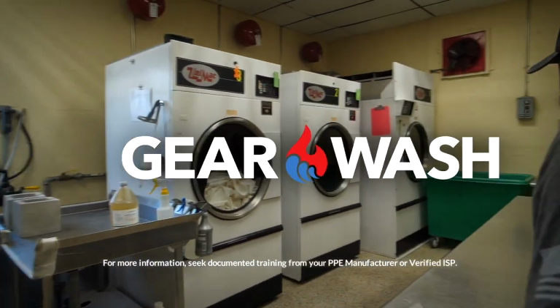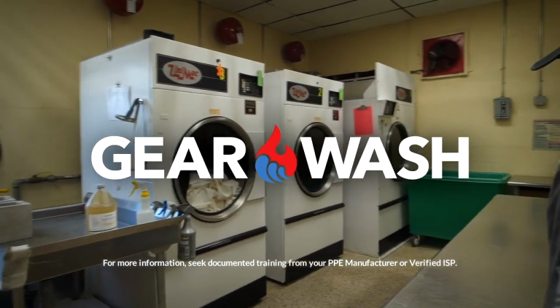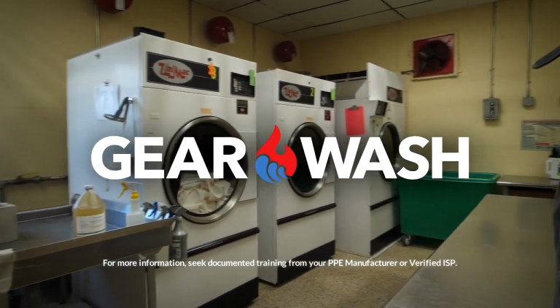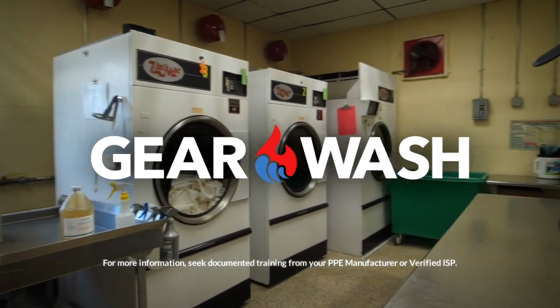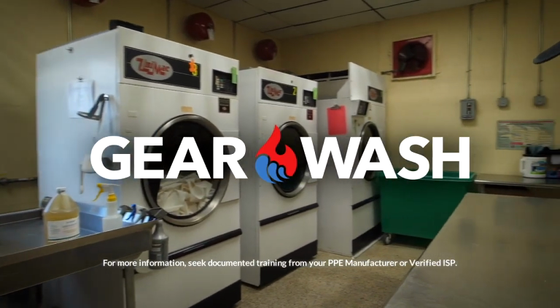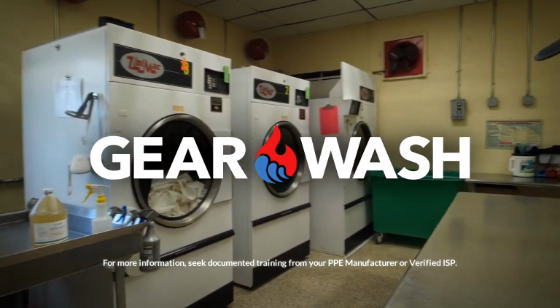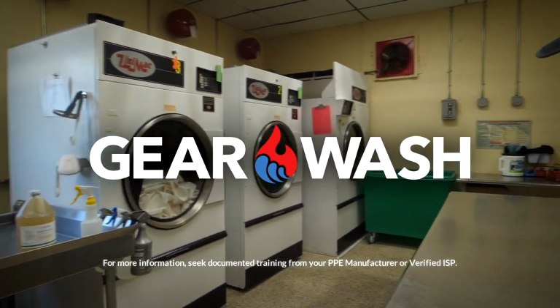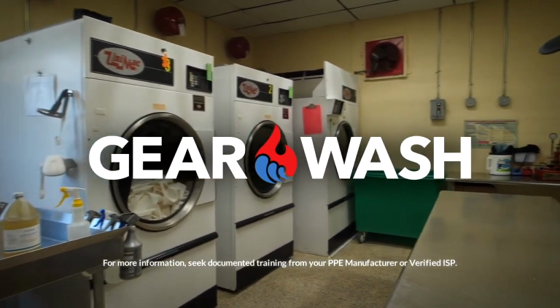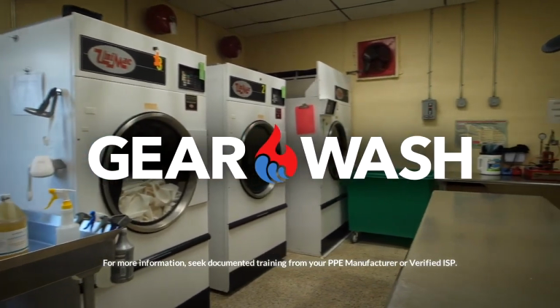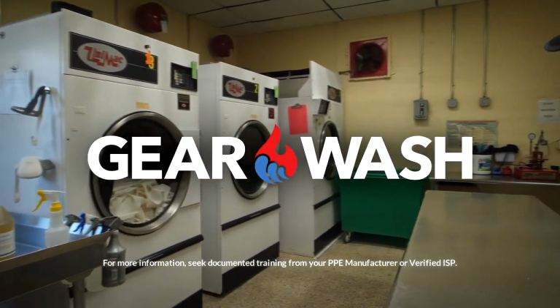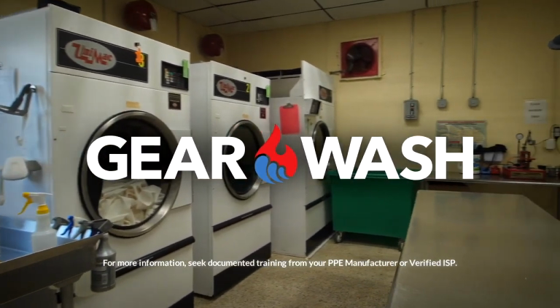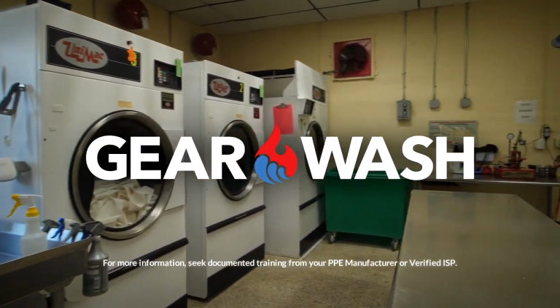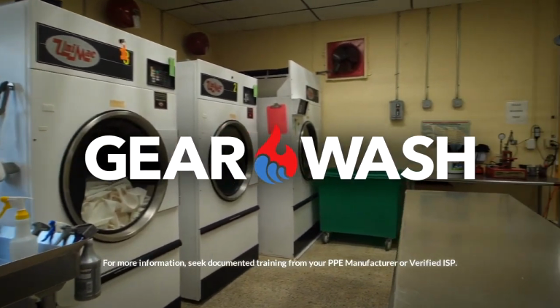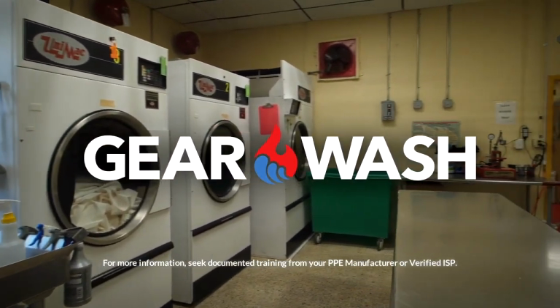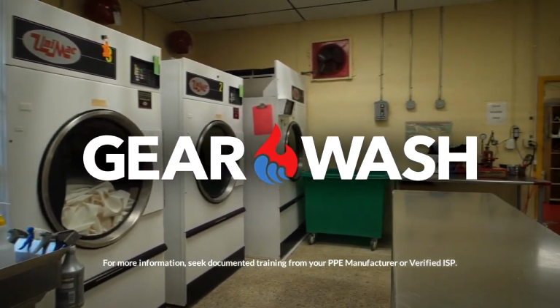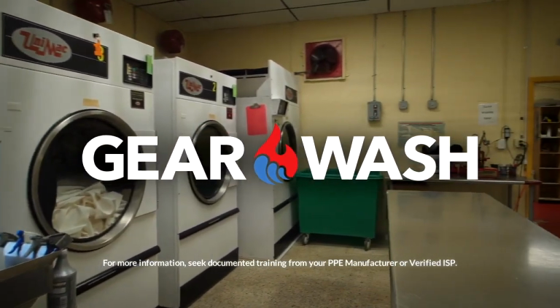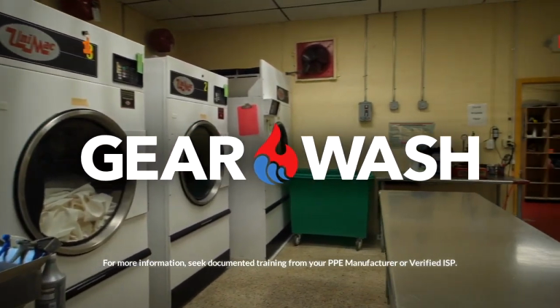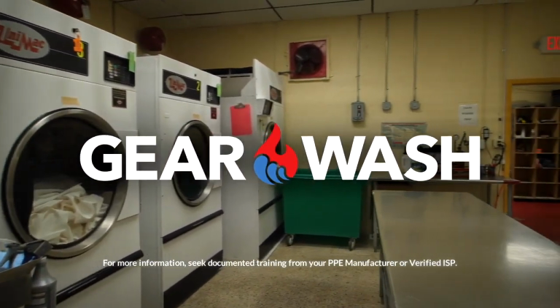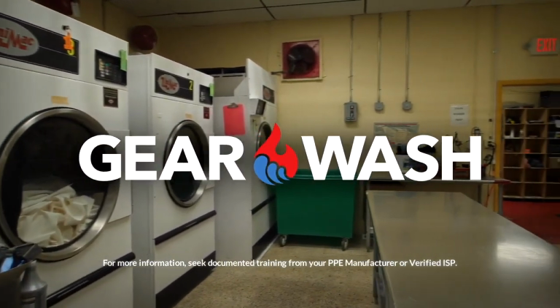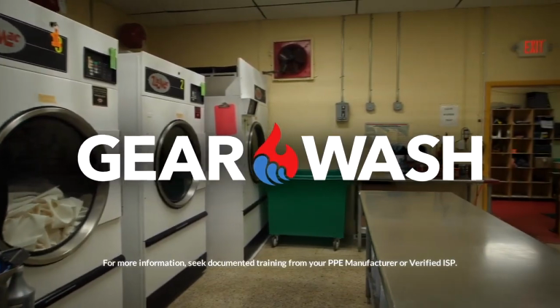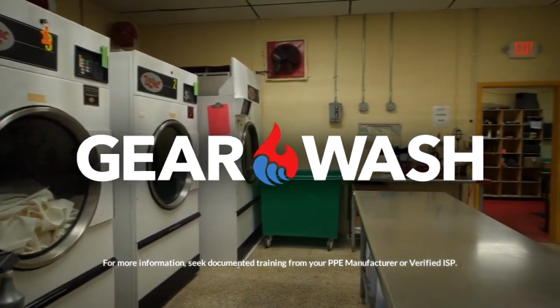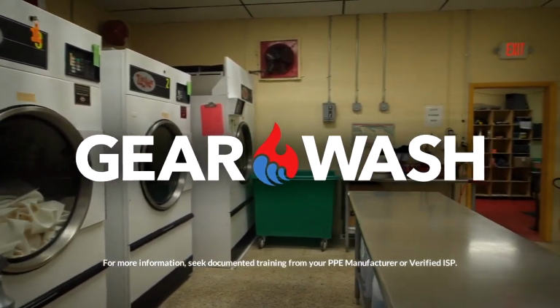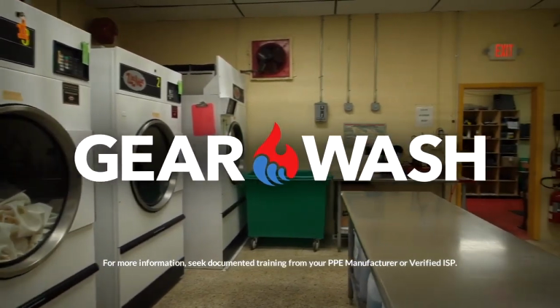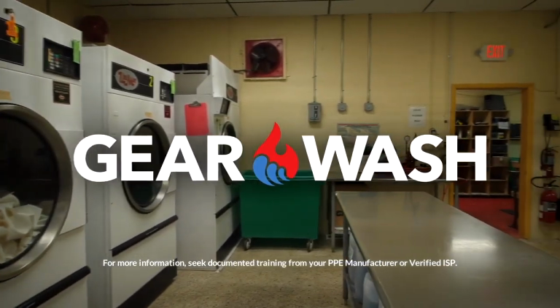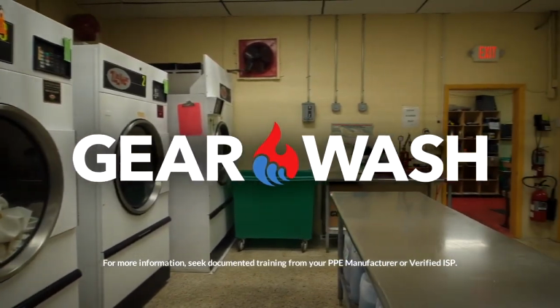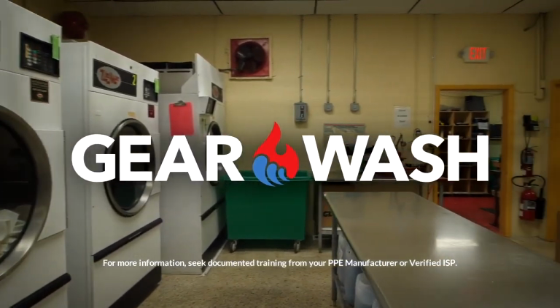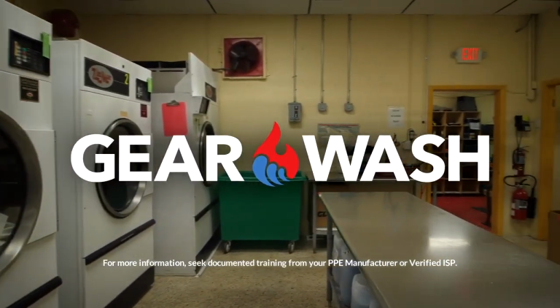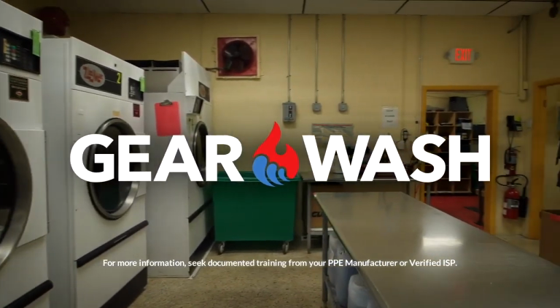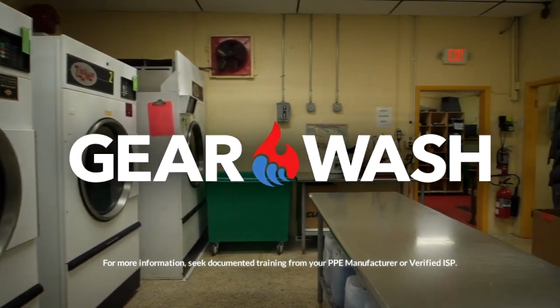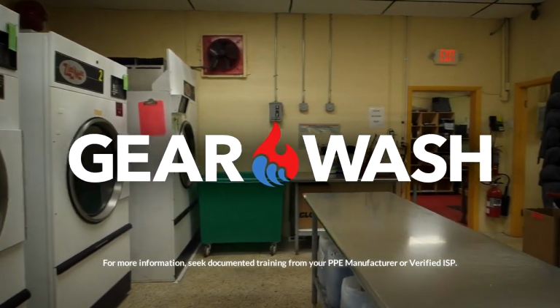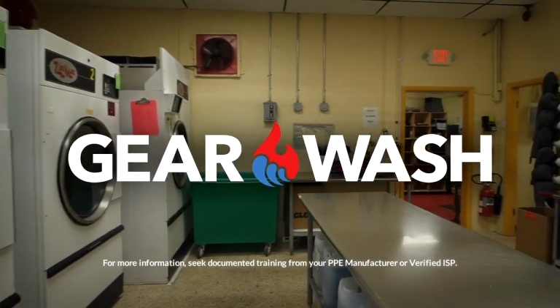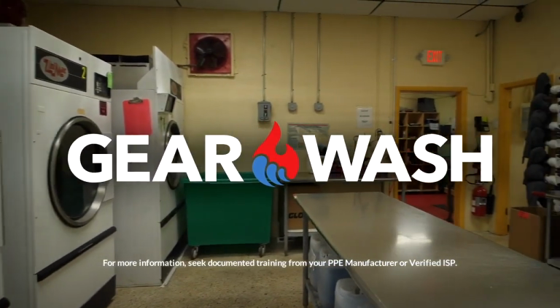Have questions or want our team of experts to take a look at your gear? Contact us today.